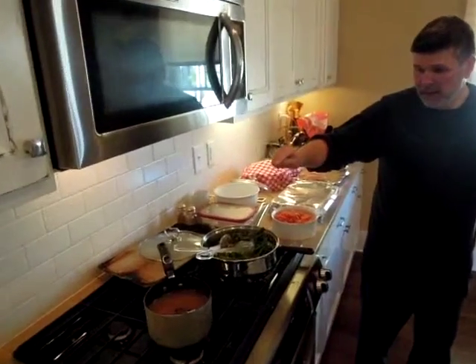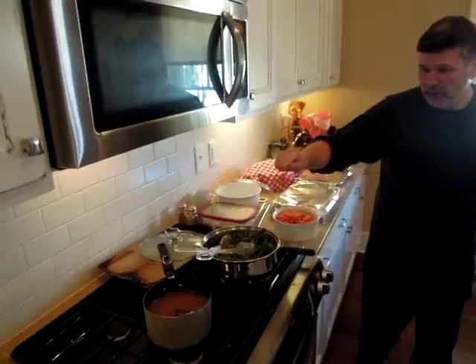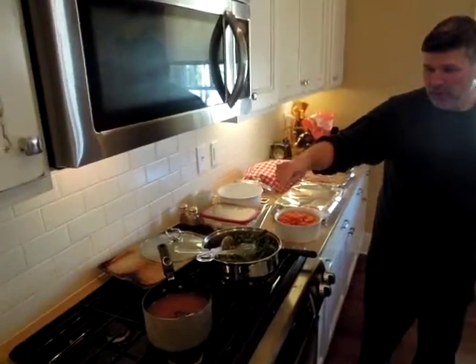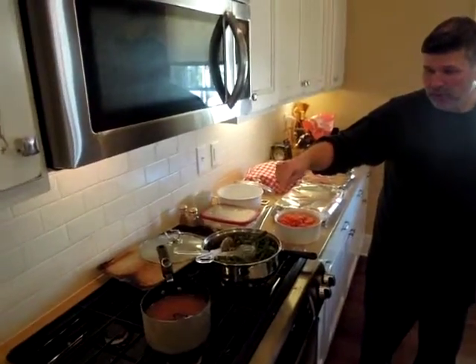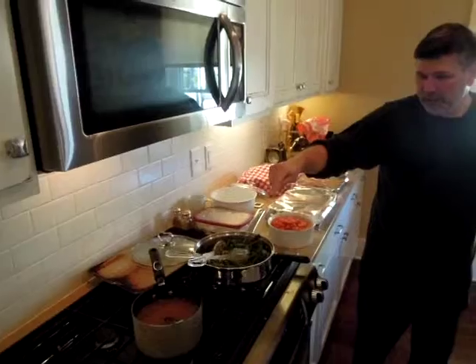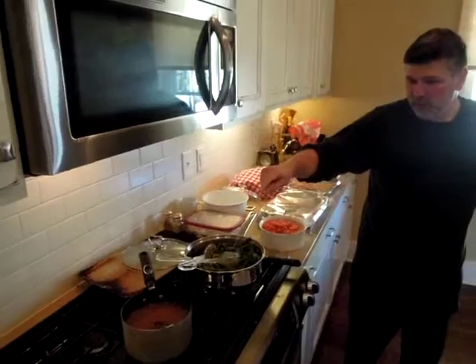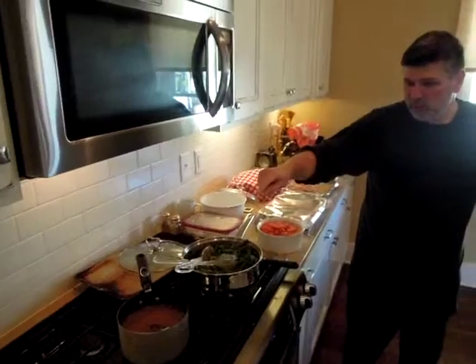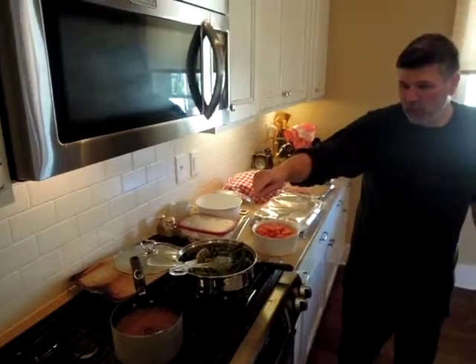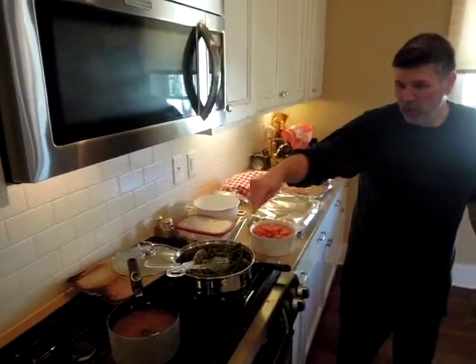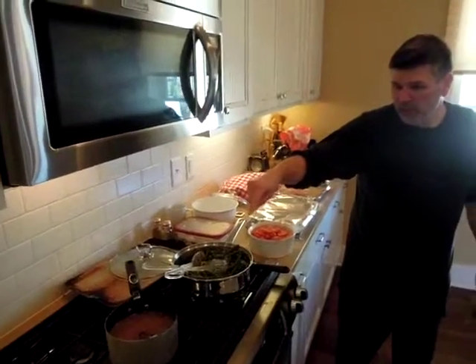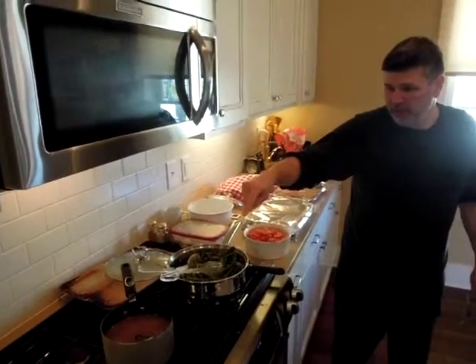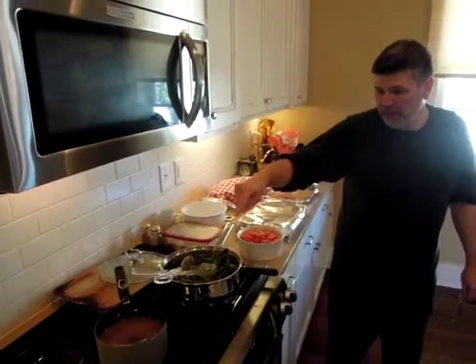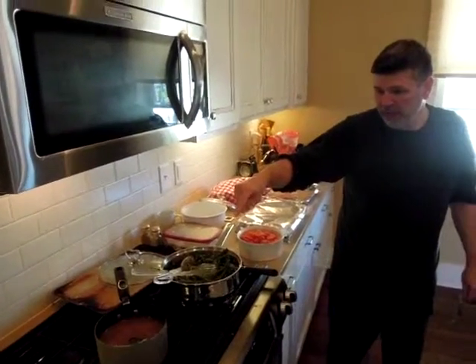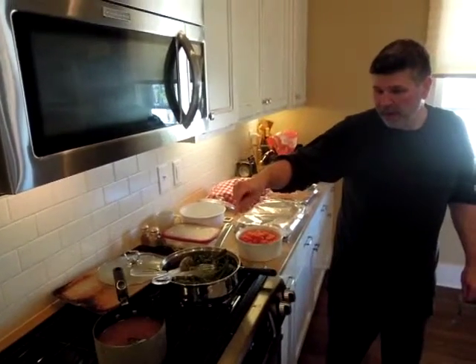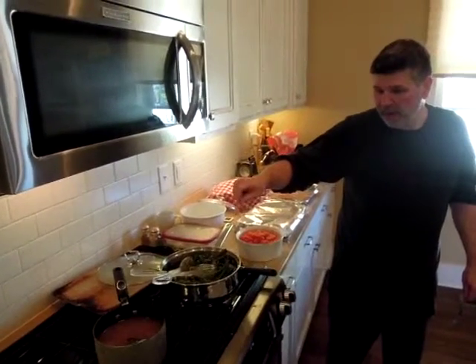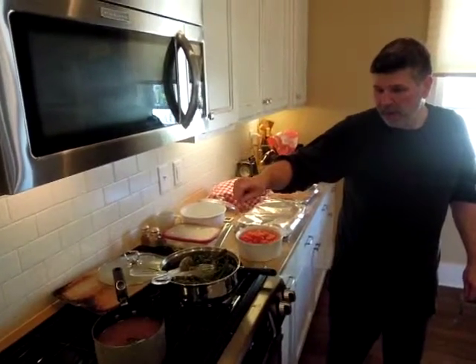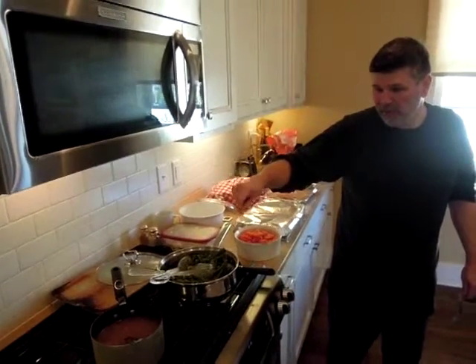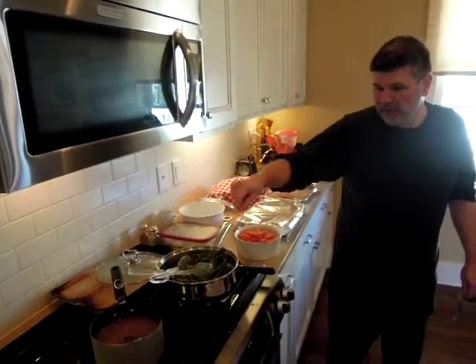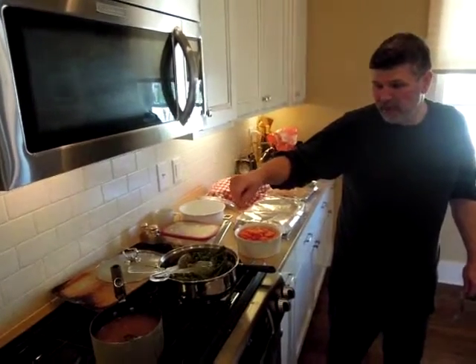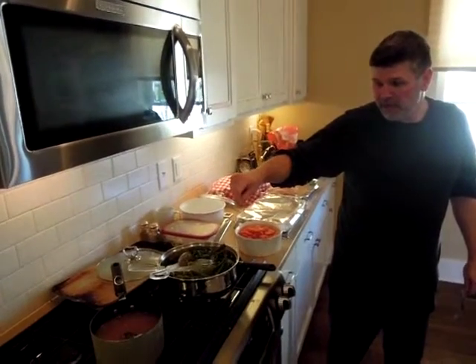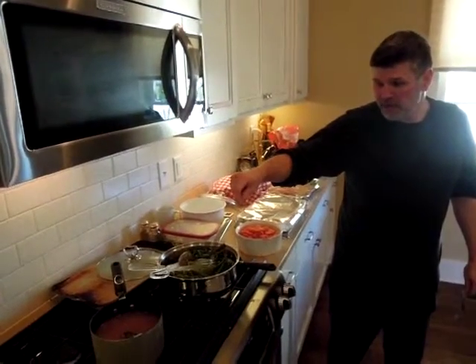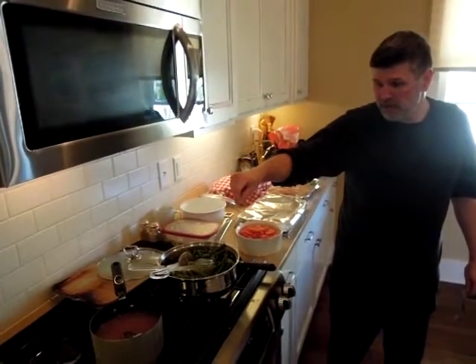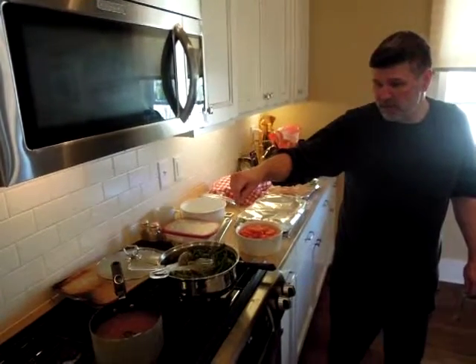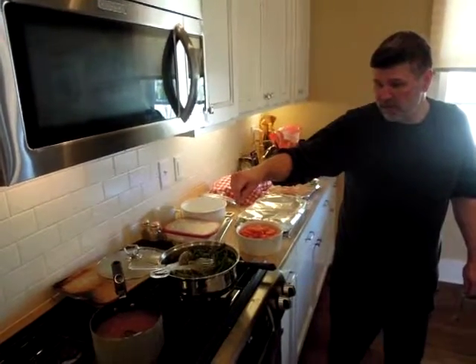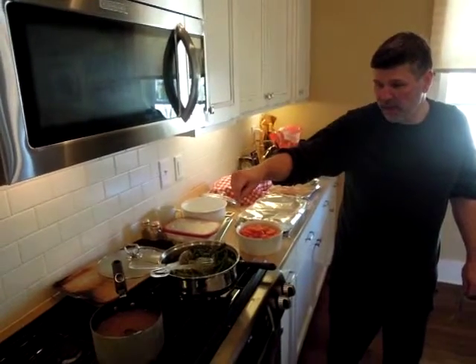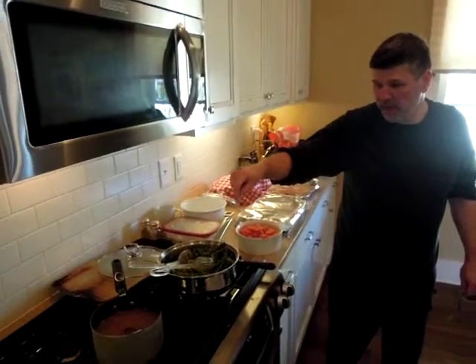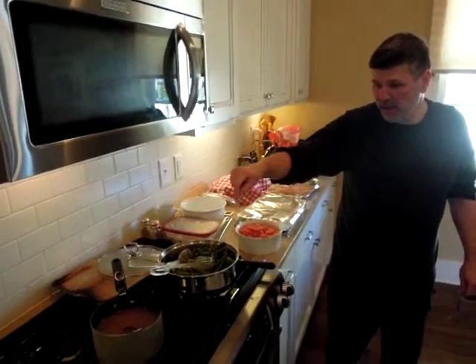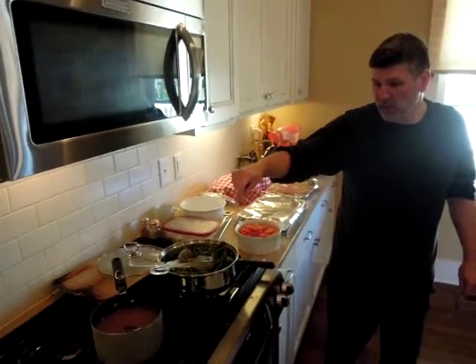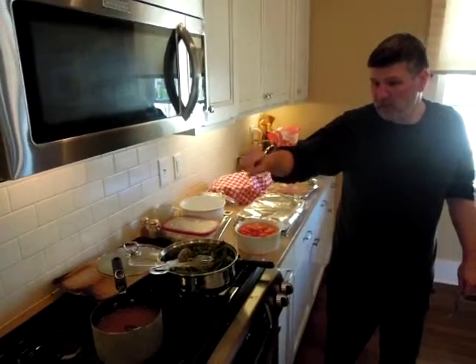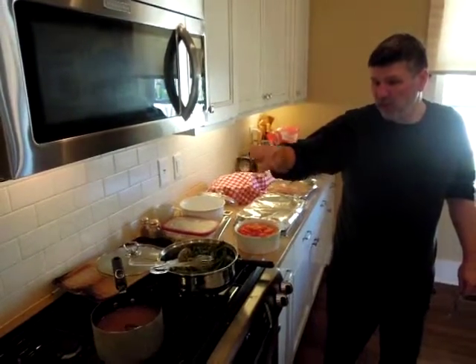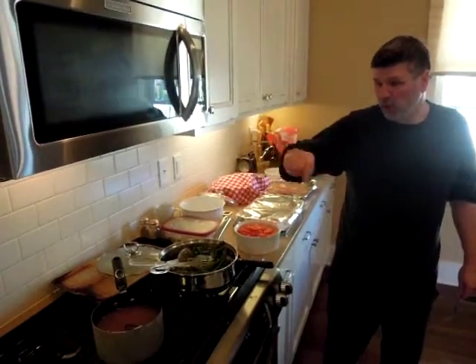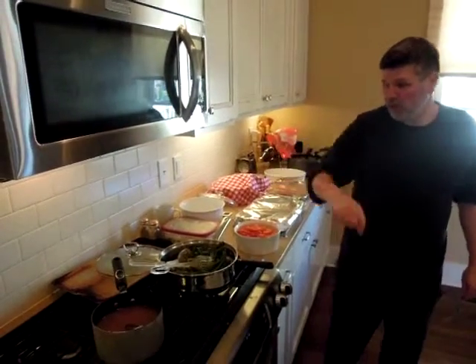Green beans with almonds and Vidalia onions. Toasted almonds.